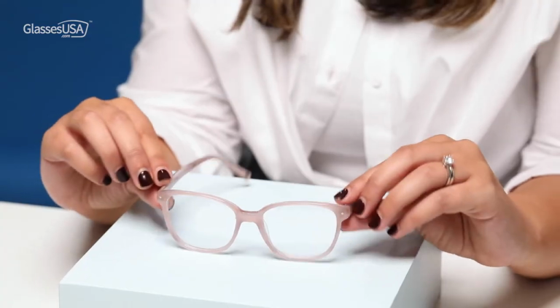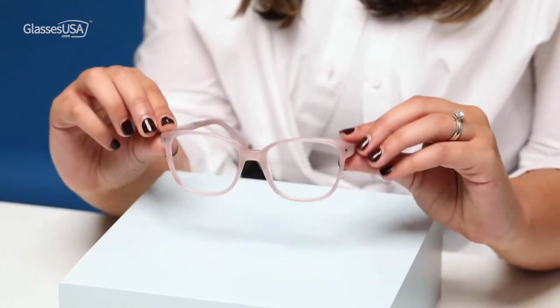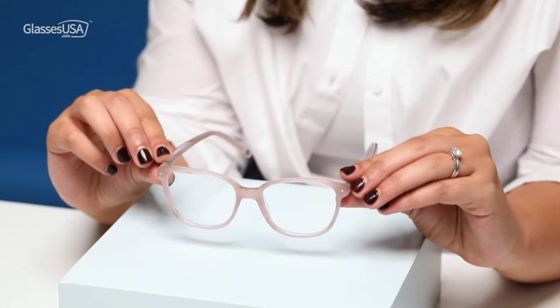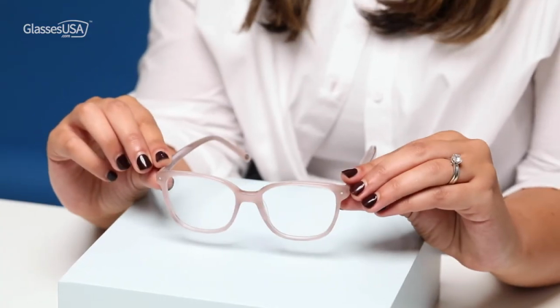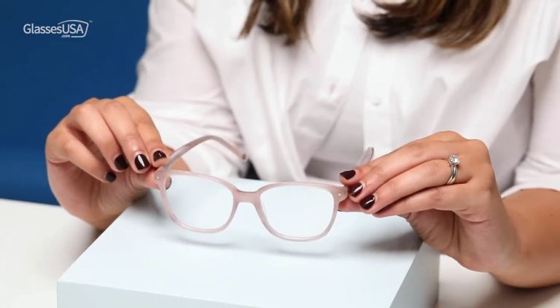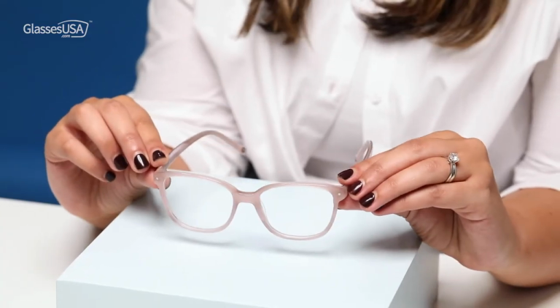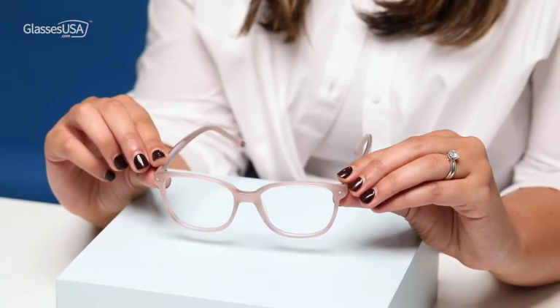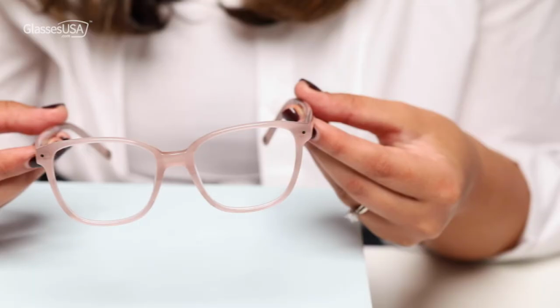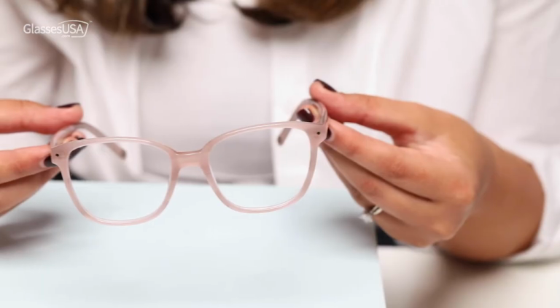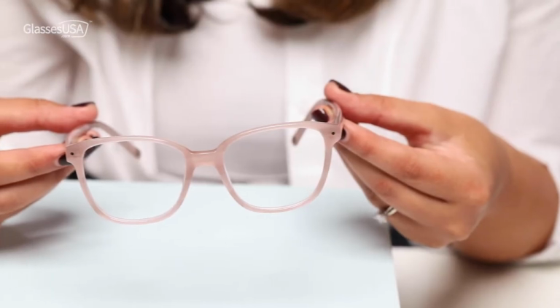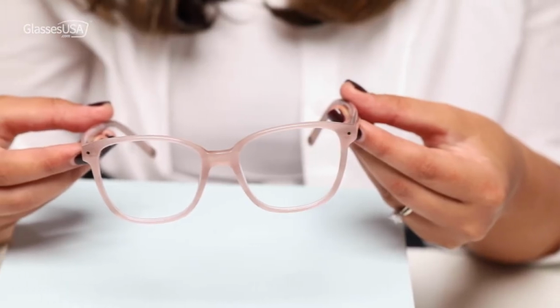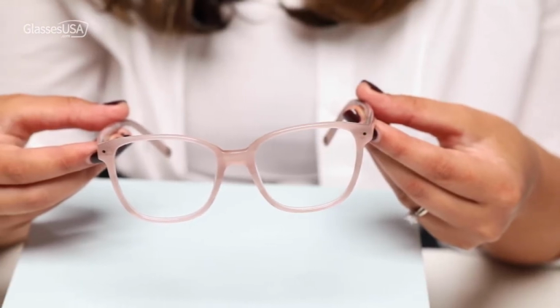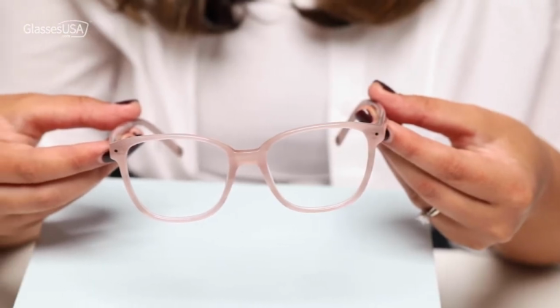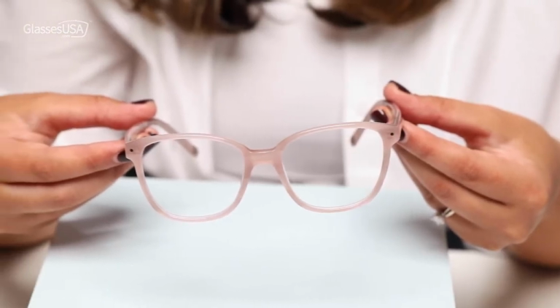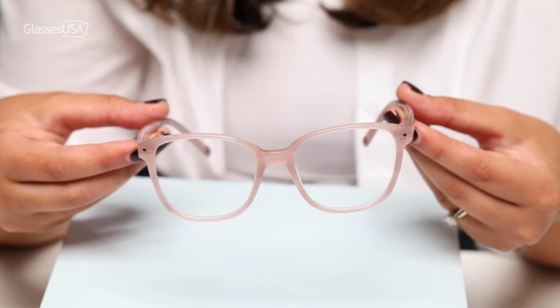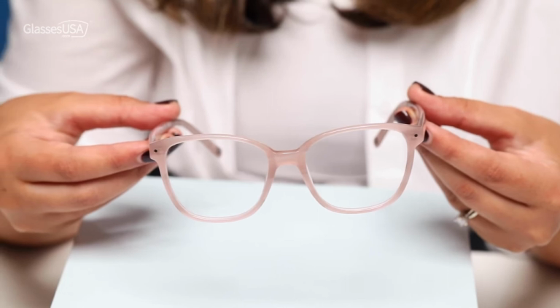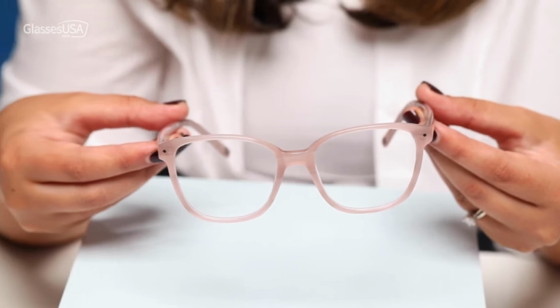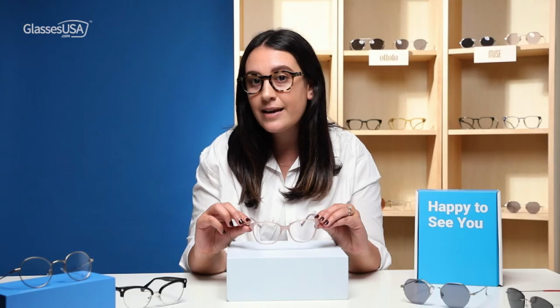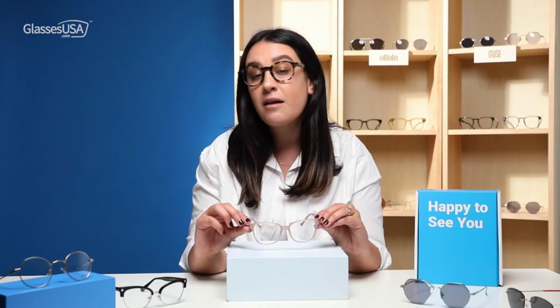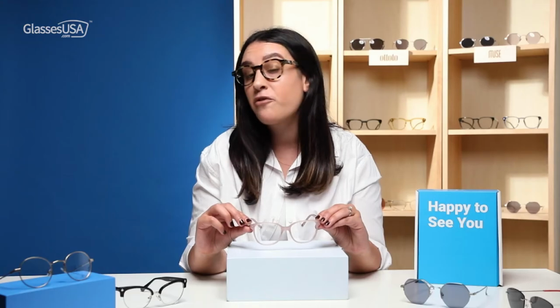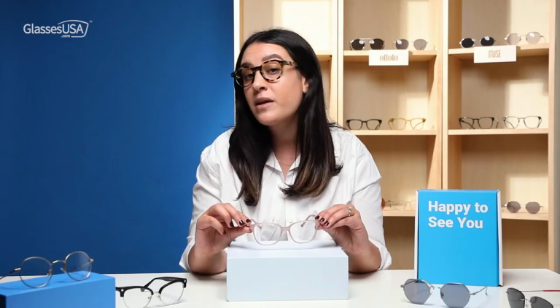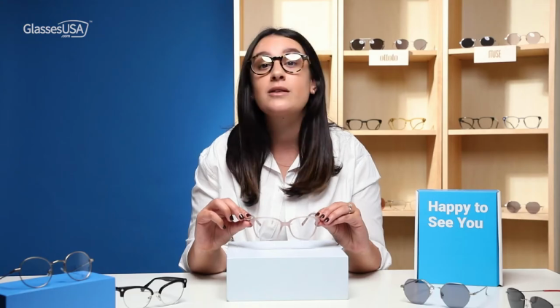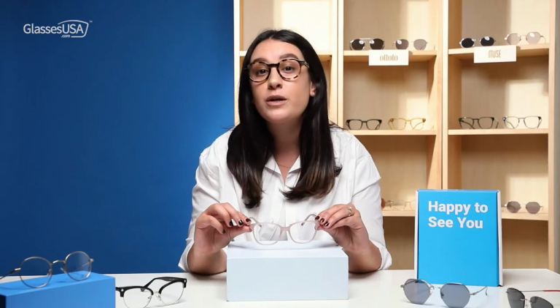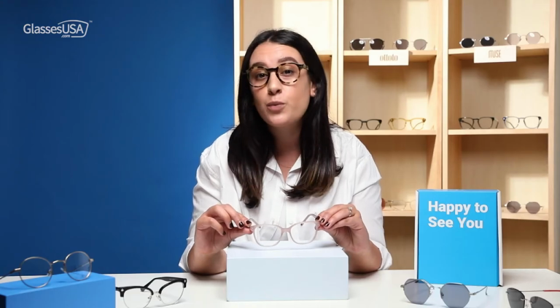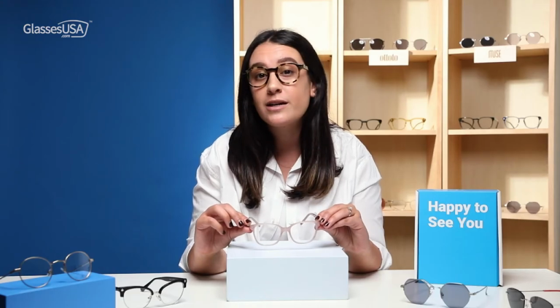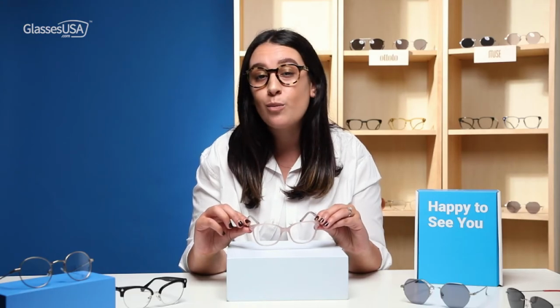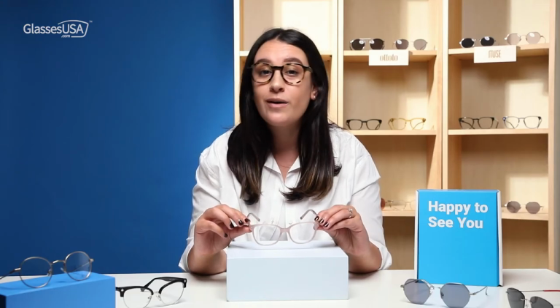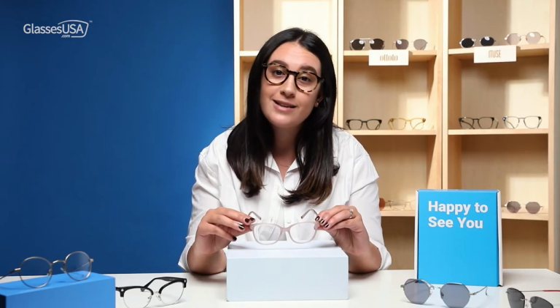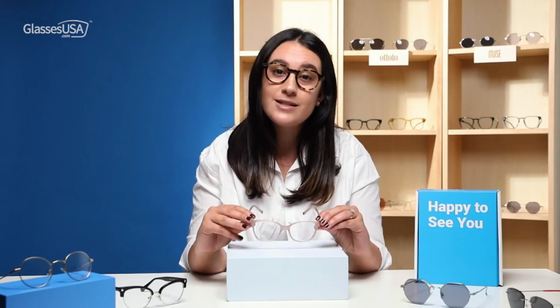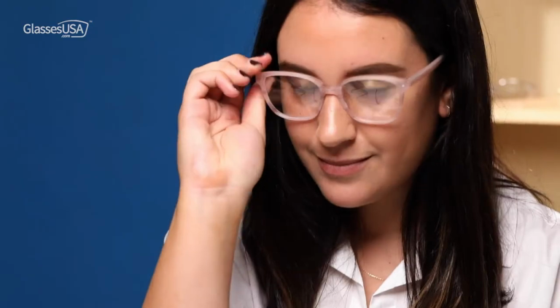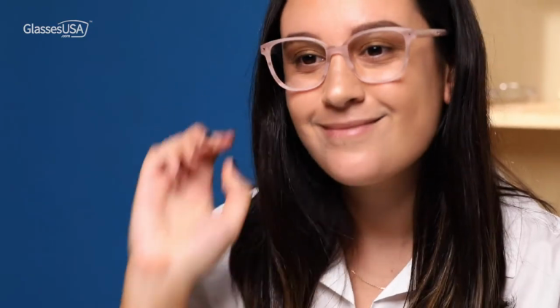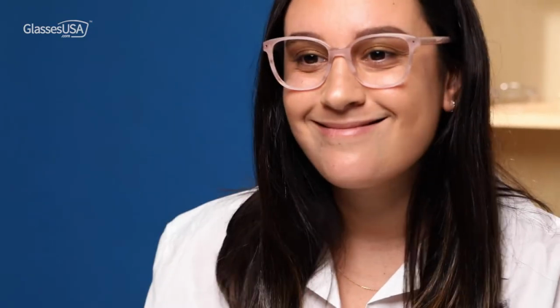These are a classic. The discrete cat eye, the pink acetate — for me, it's really a winning combo. And this is how they look on me.